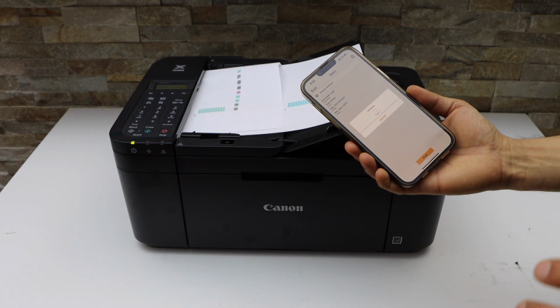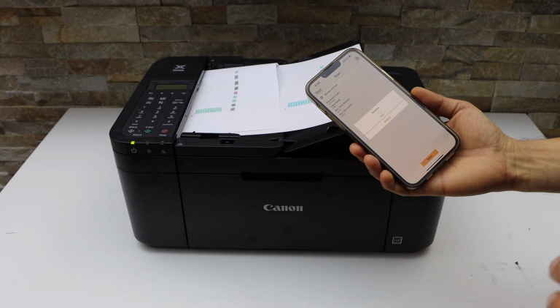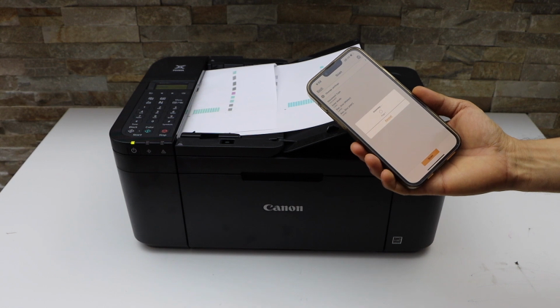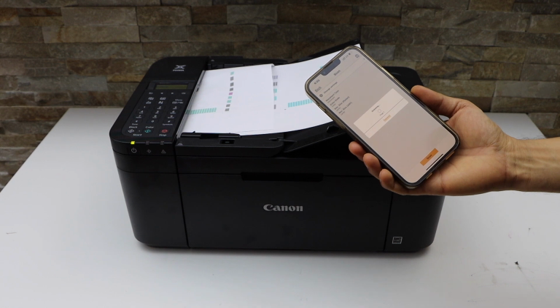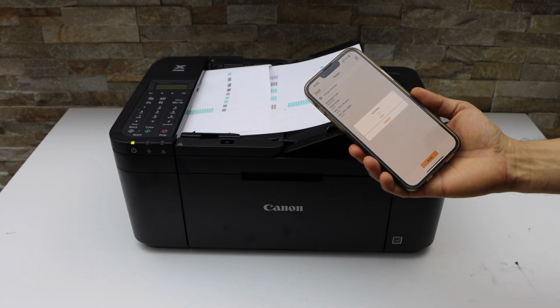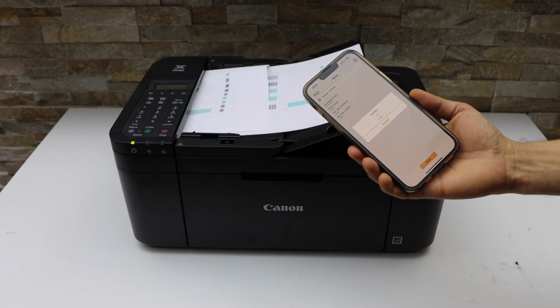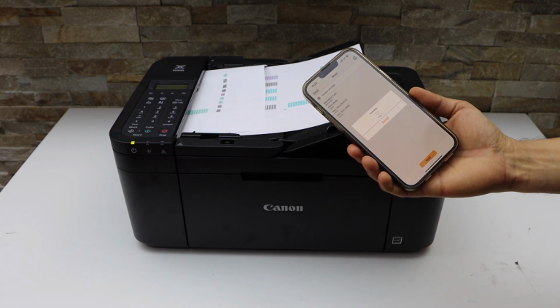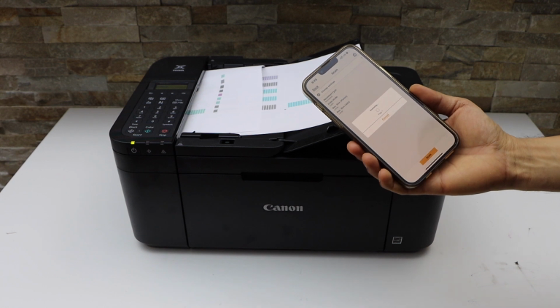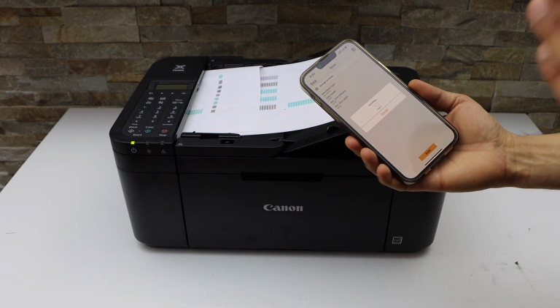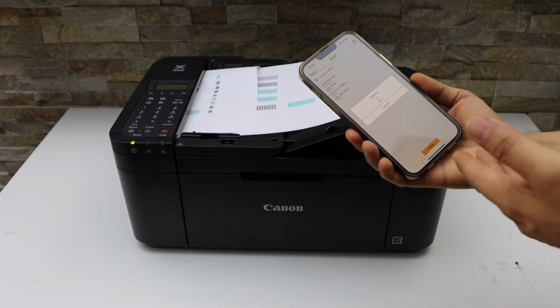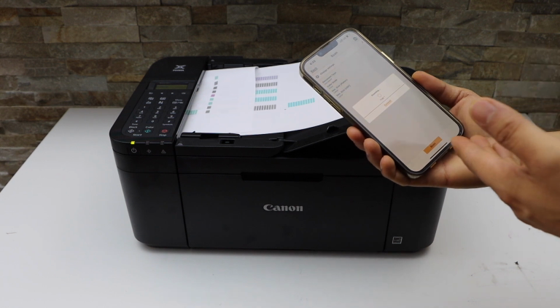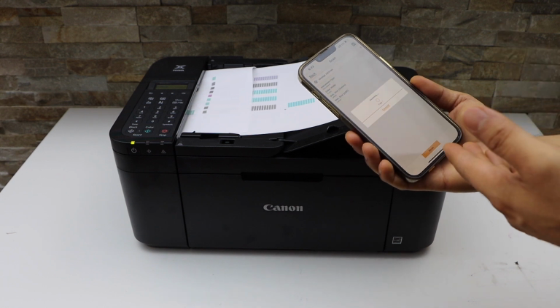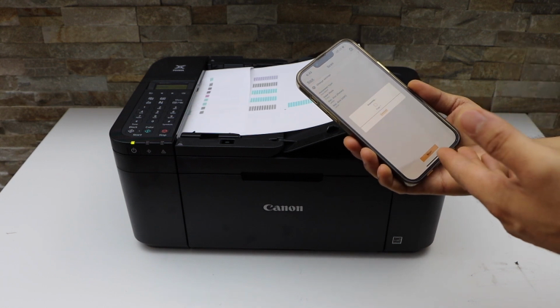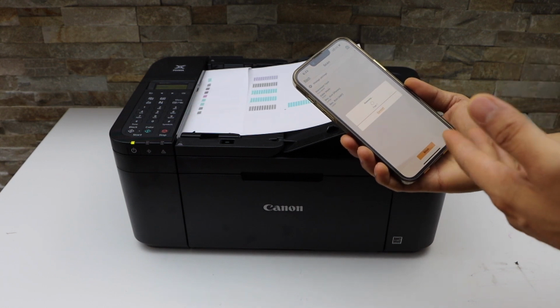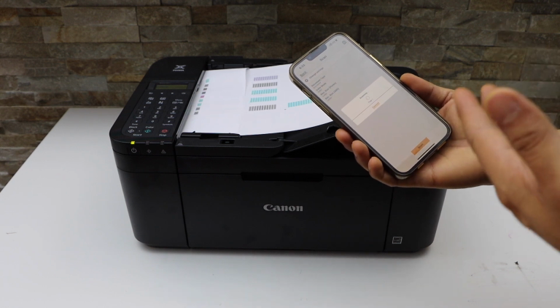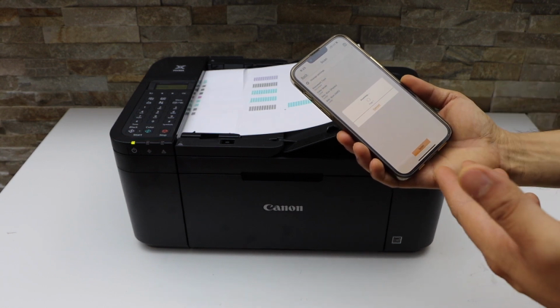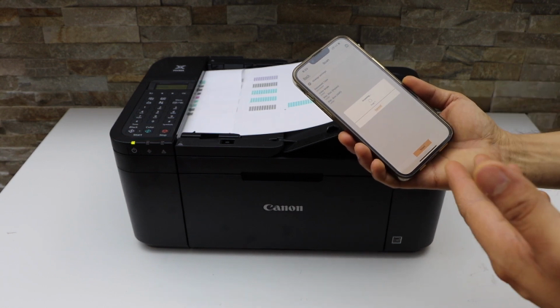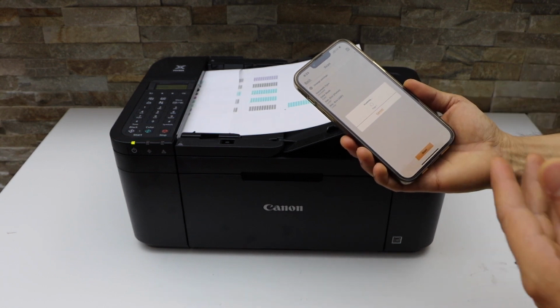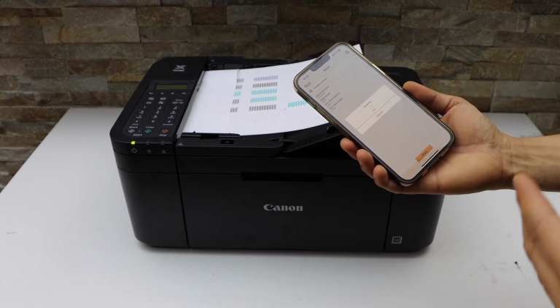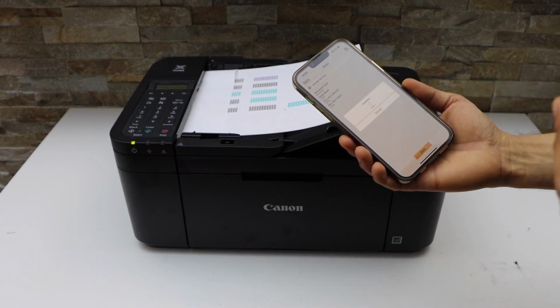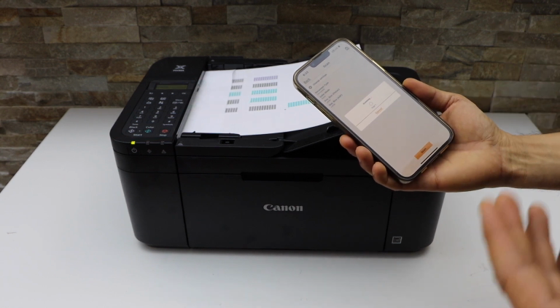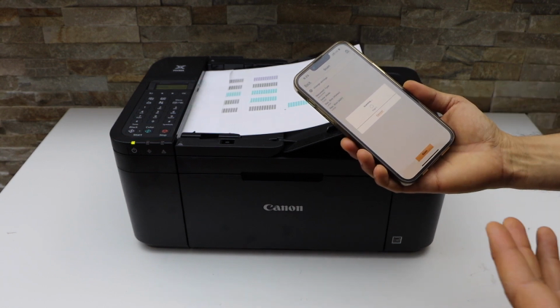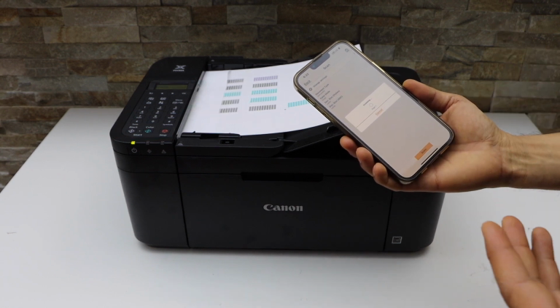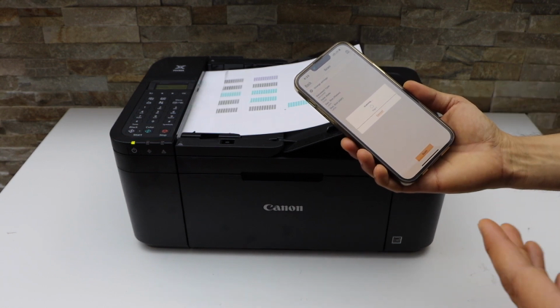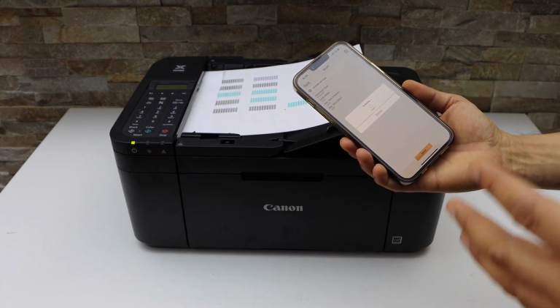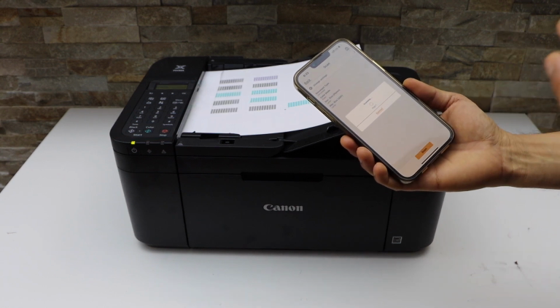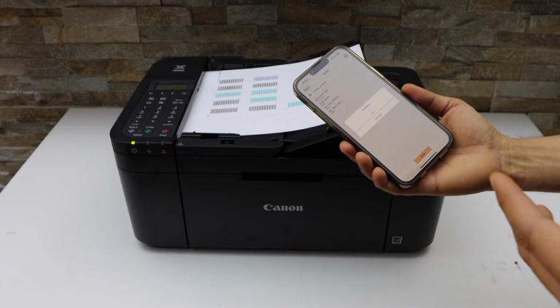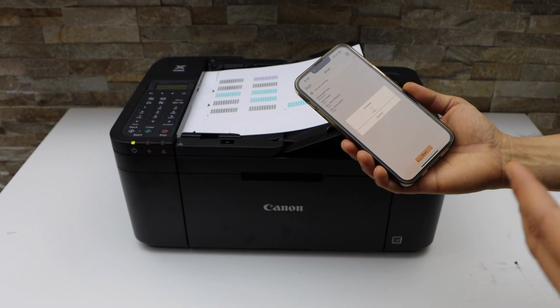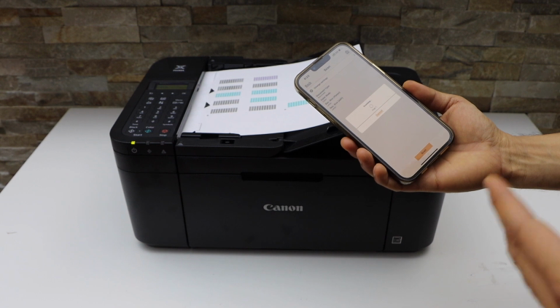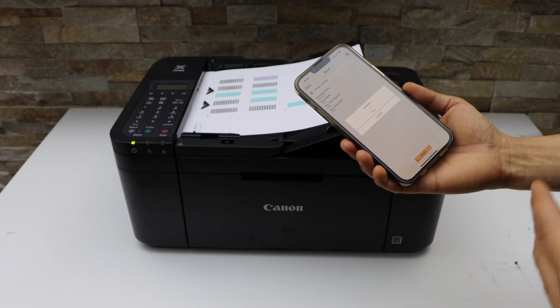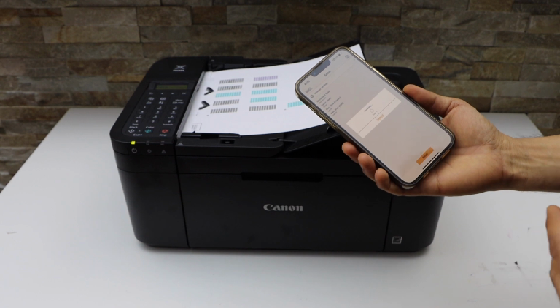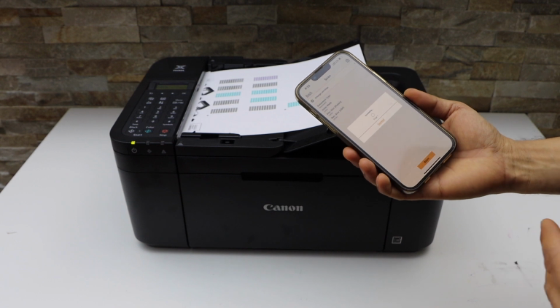Make sure your printer is connected with the smartphone using Wi-Fi setup or Wi-Fi Direct setup.